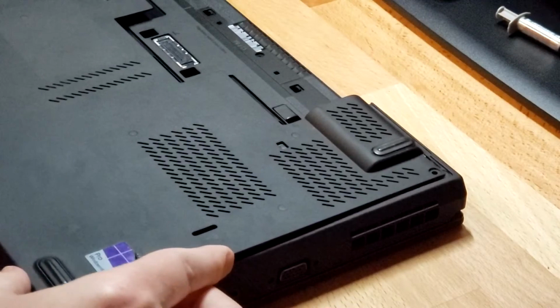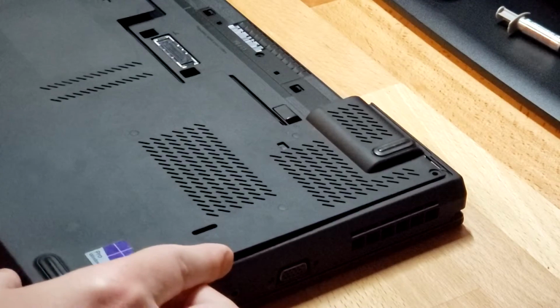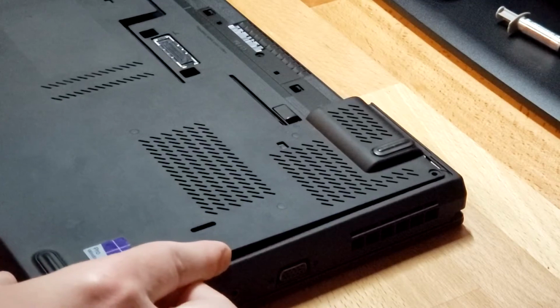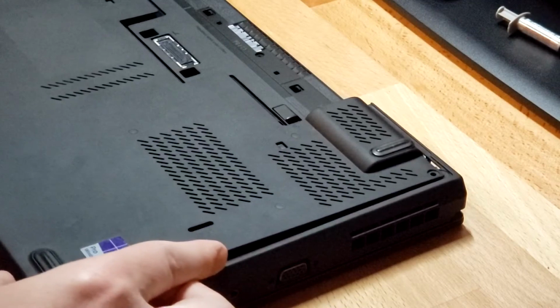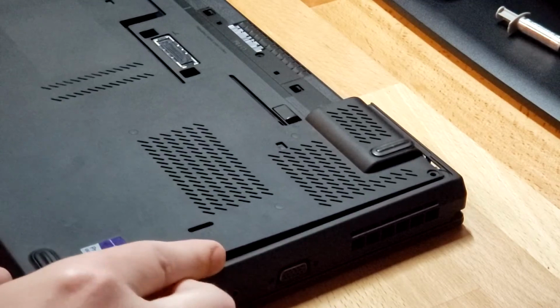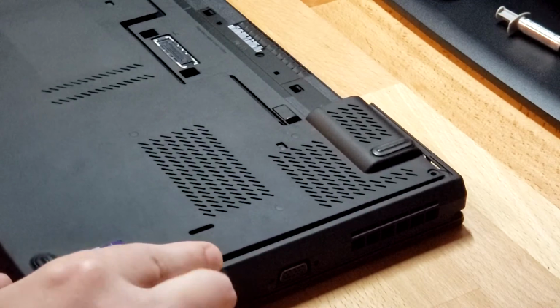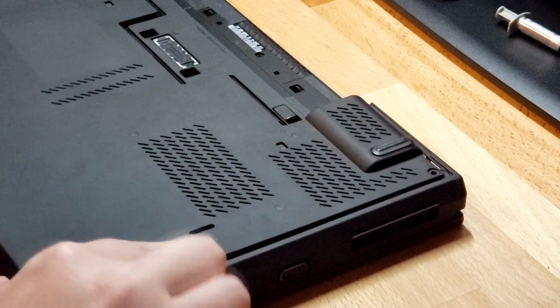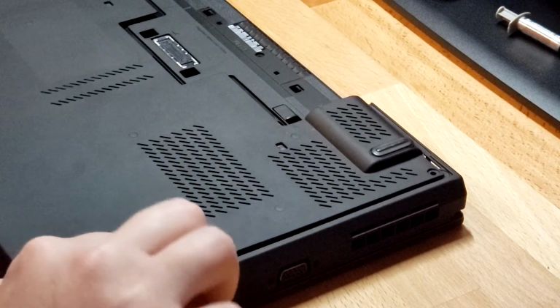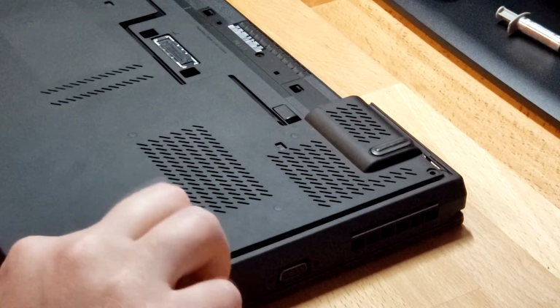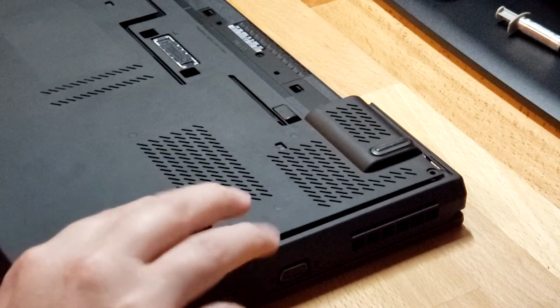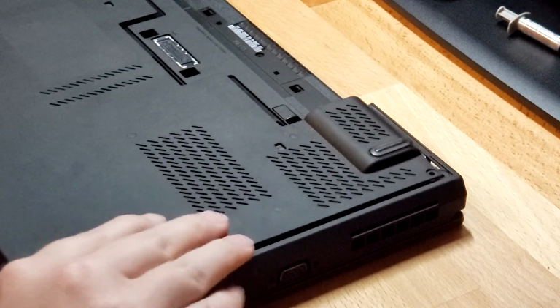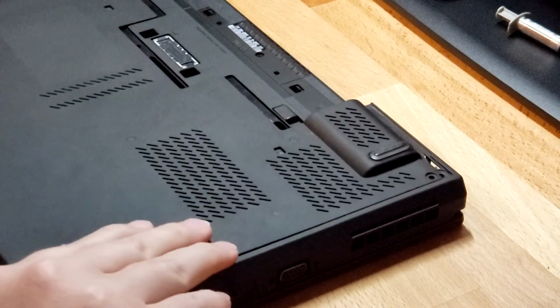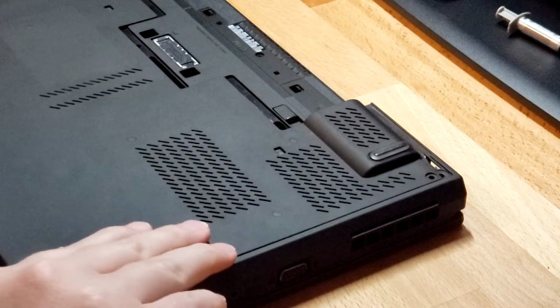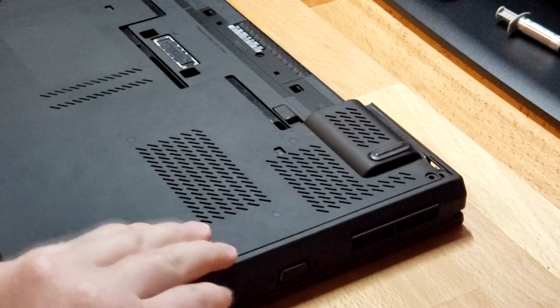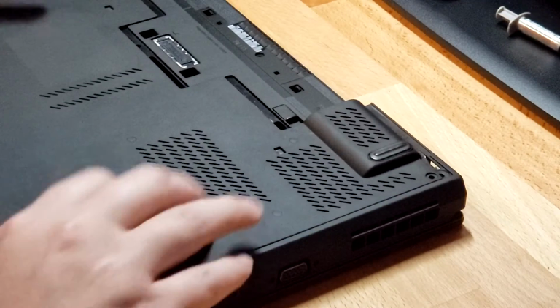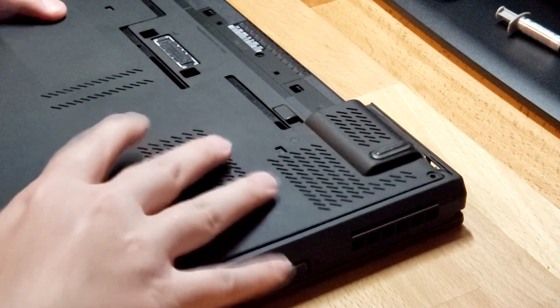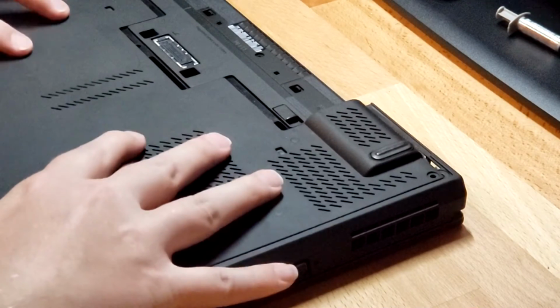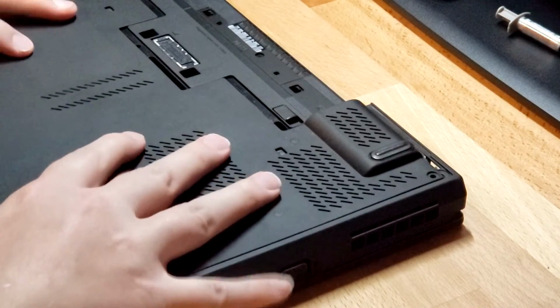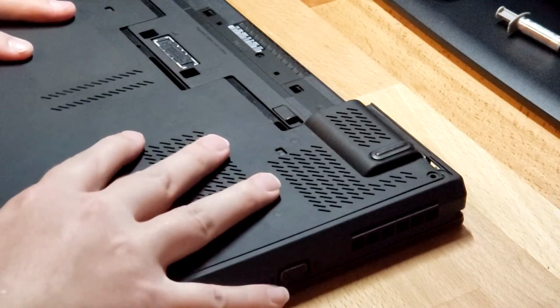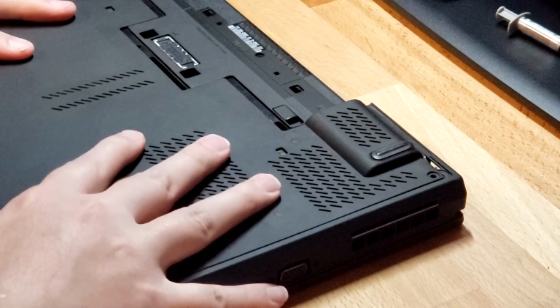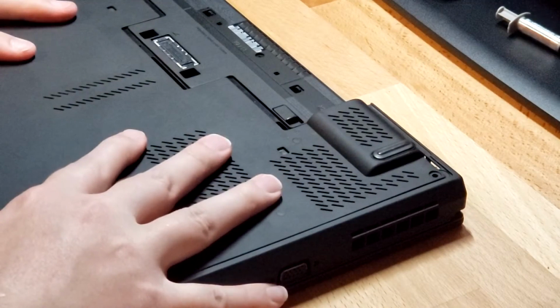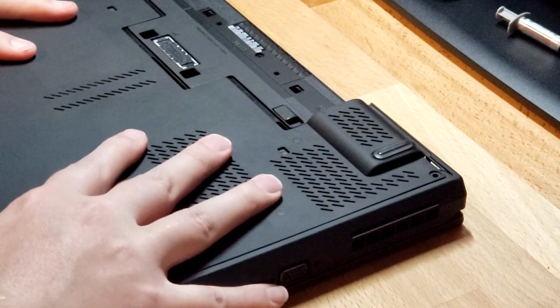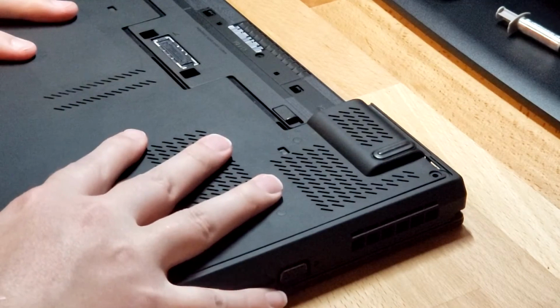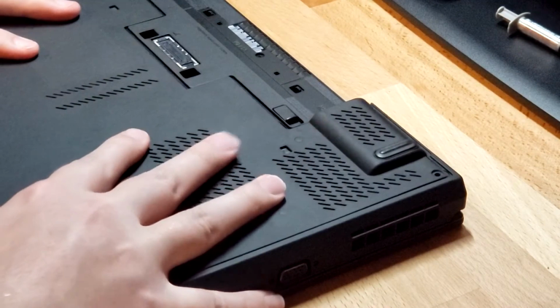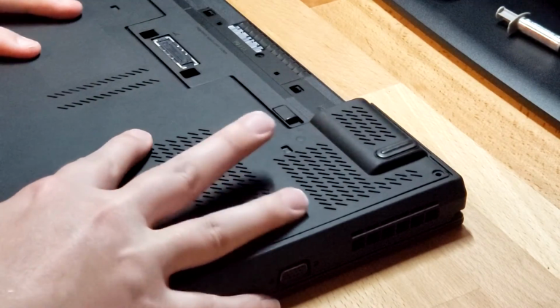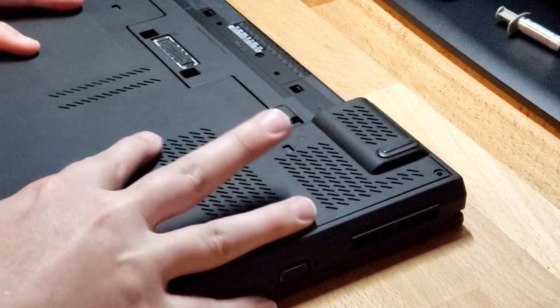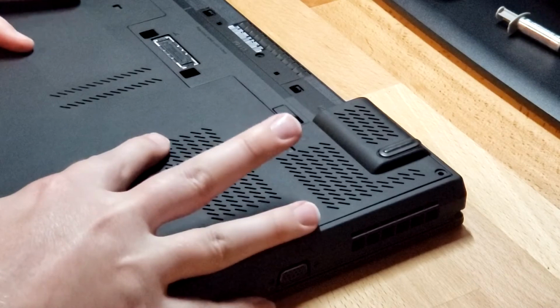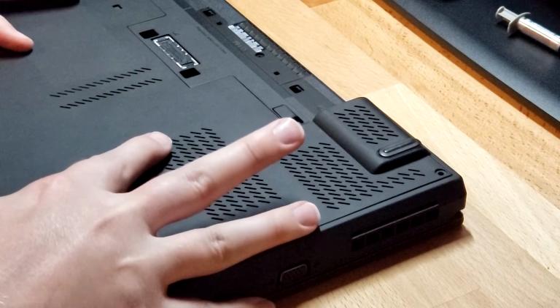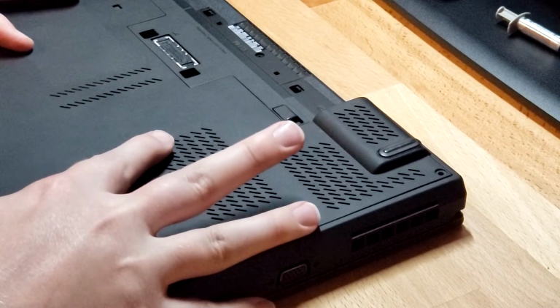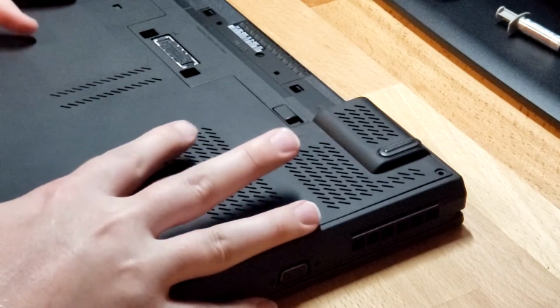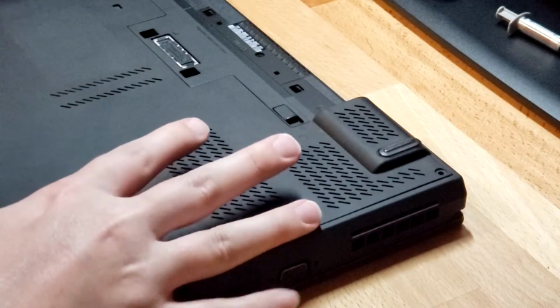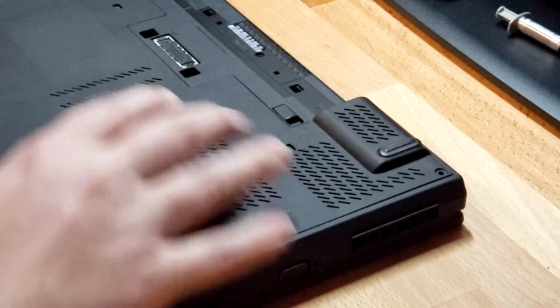Now that the main job is finished, we can put the back panel back on, put the screws back in, and give it a test.